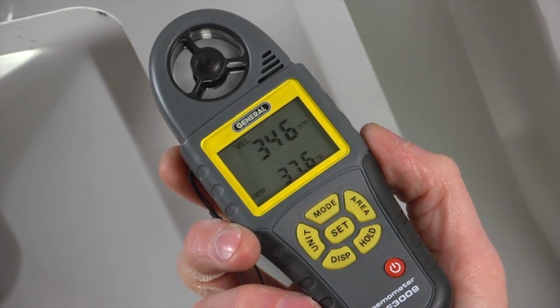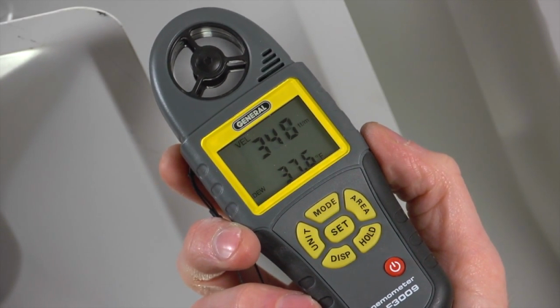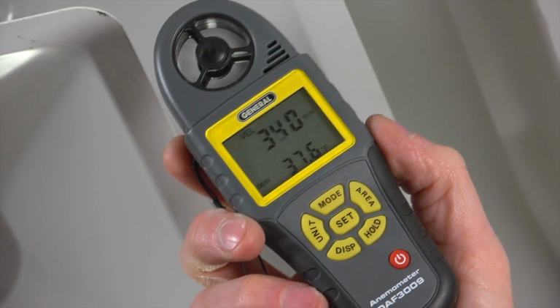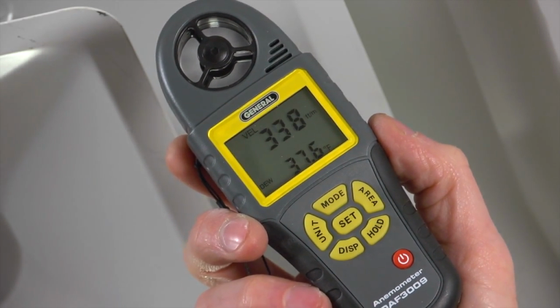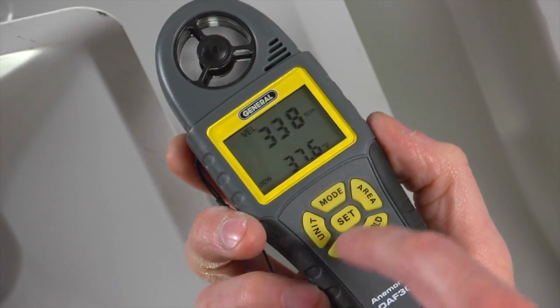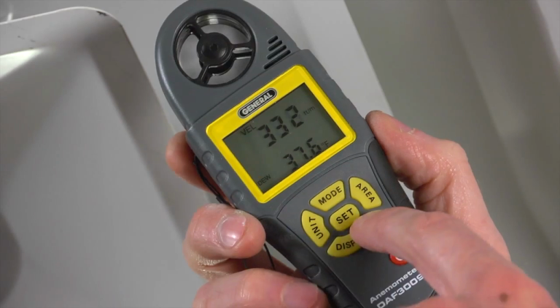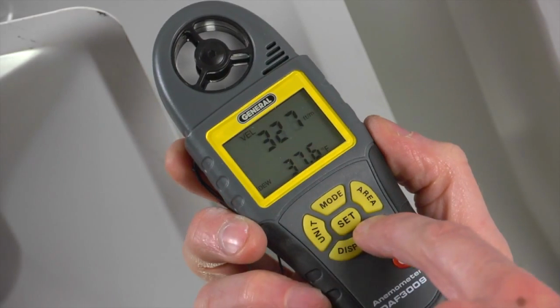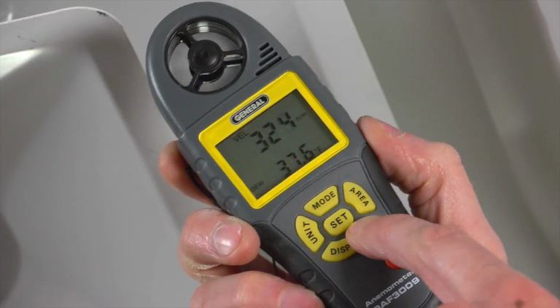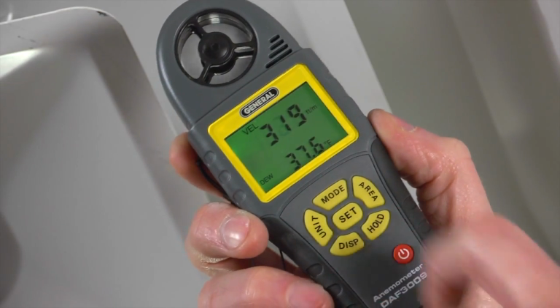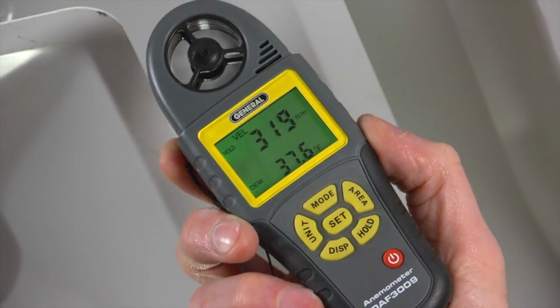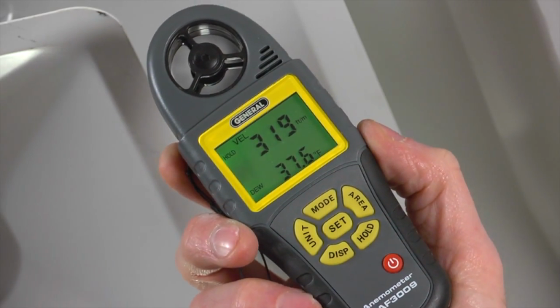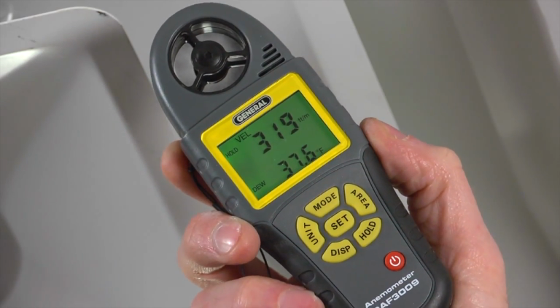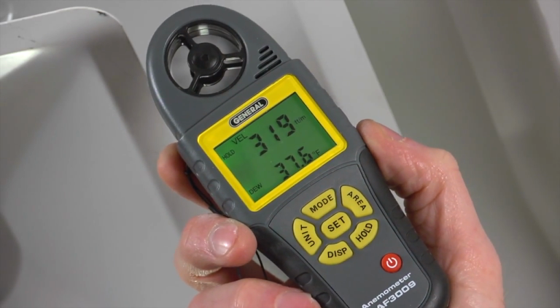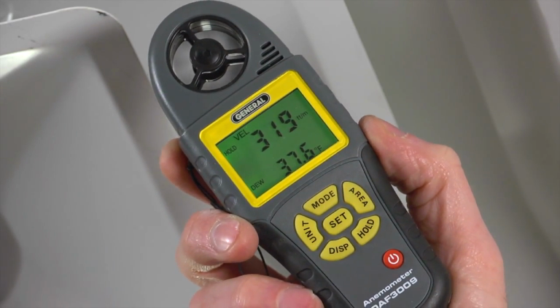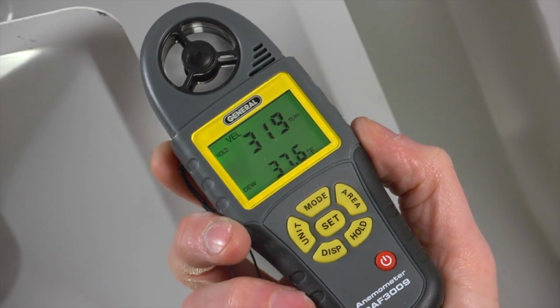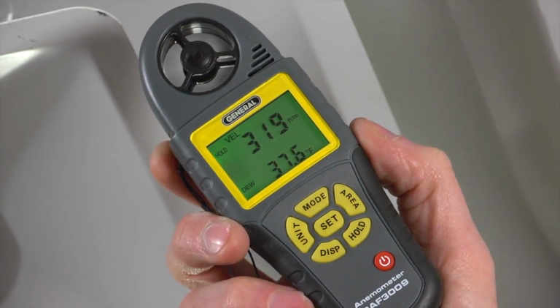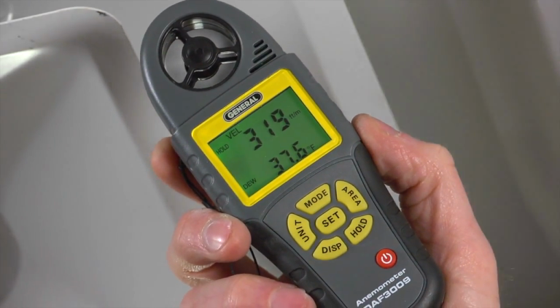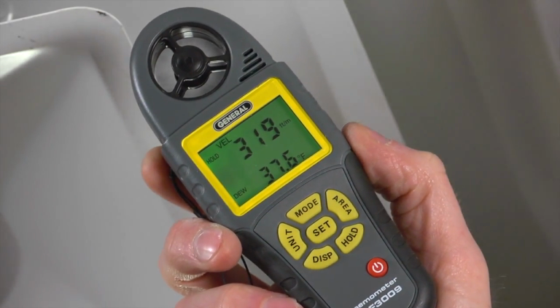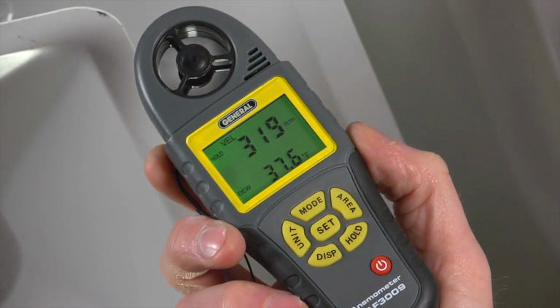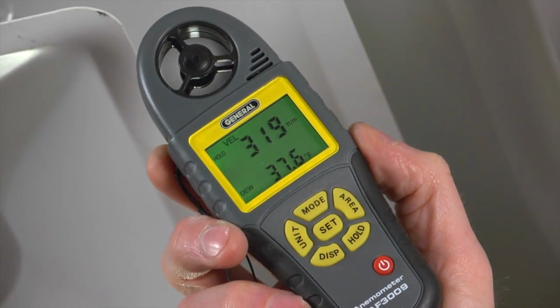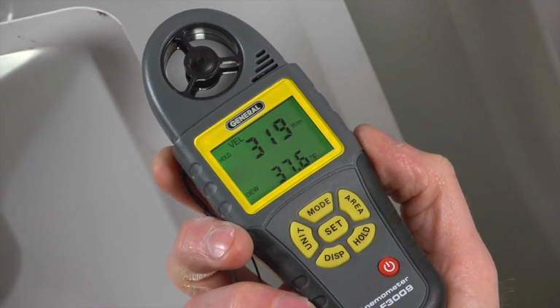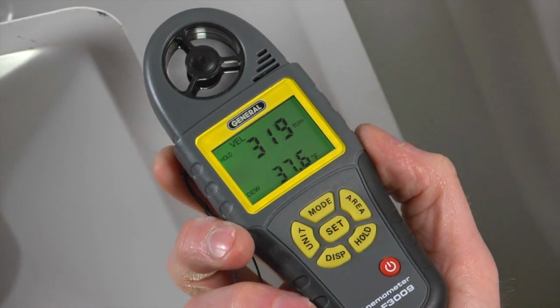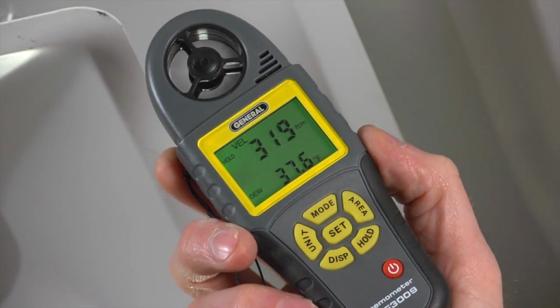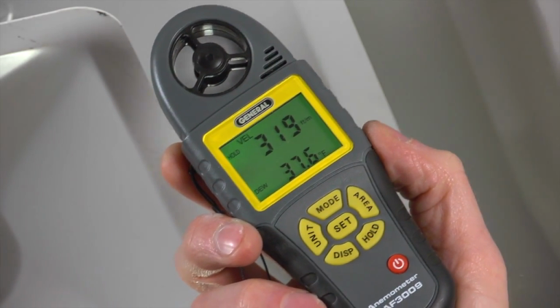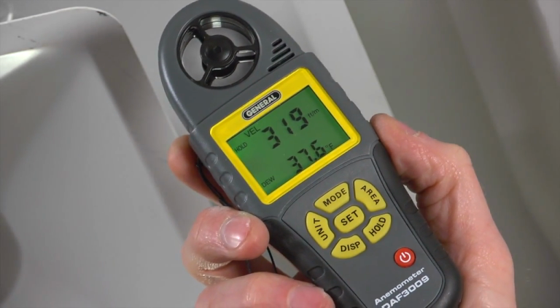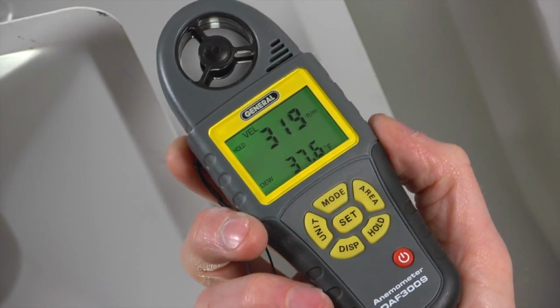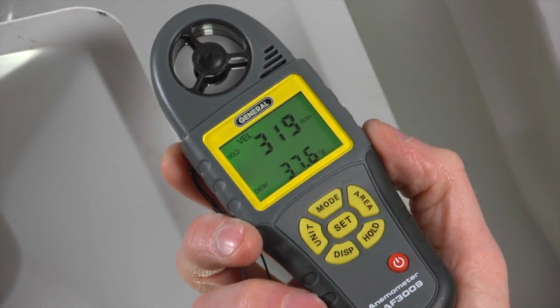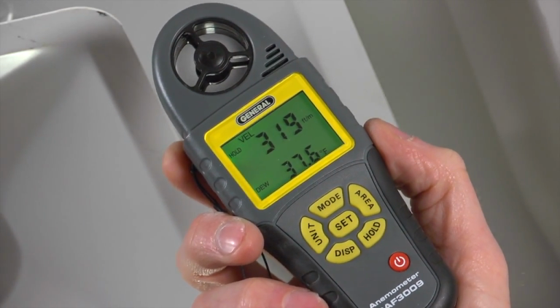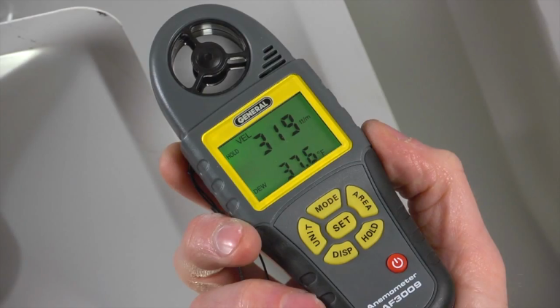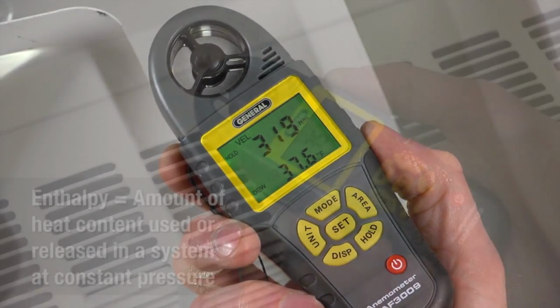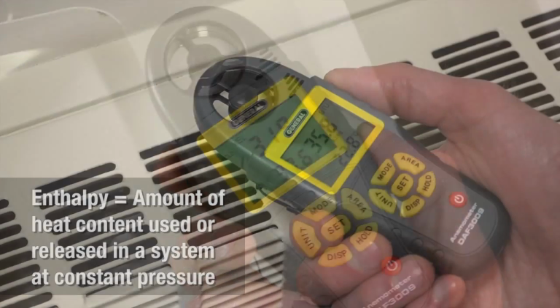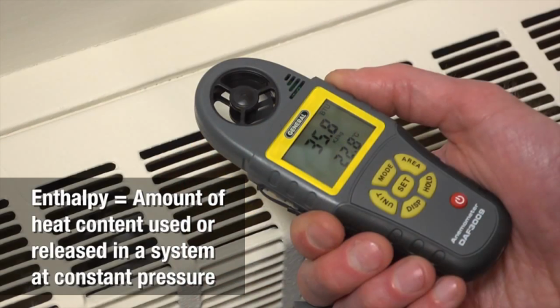Press Hold to store readings. It also holds your last settings, which is great when you power up later for the same task.